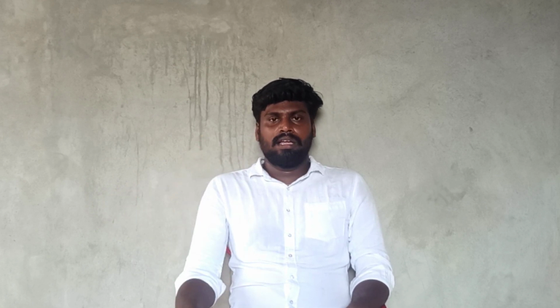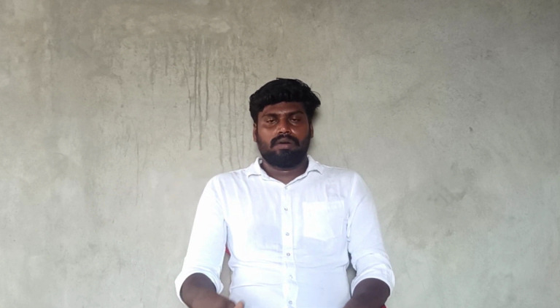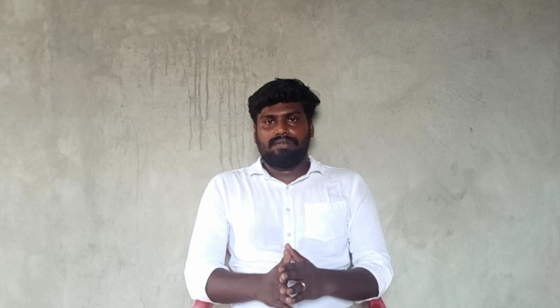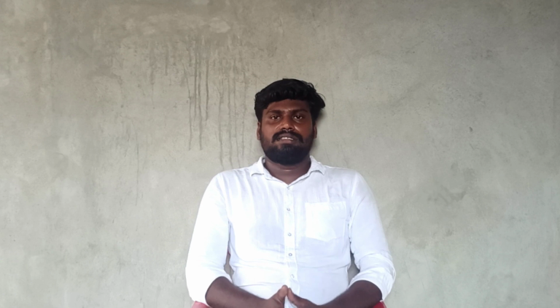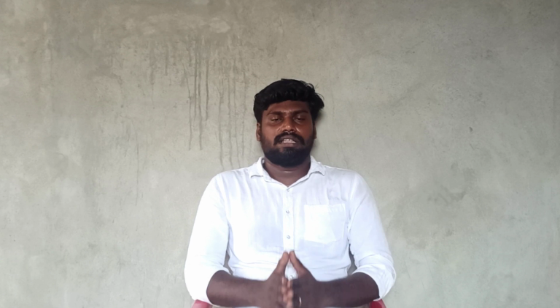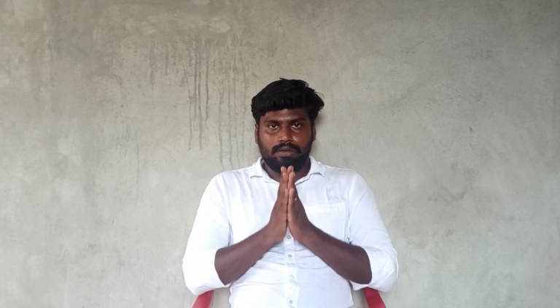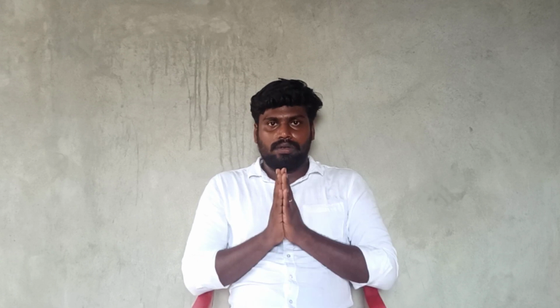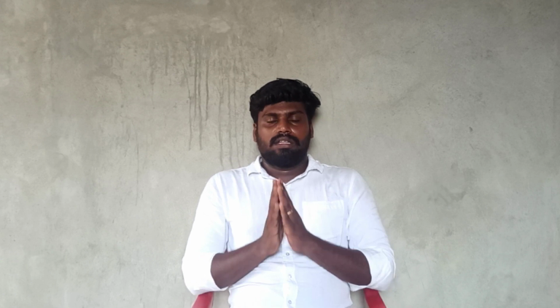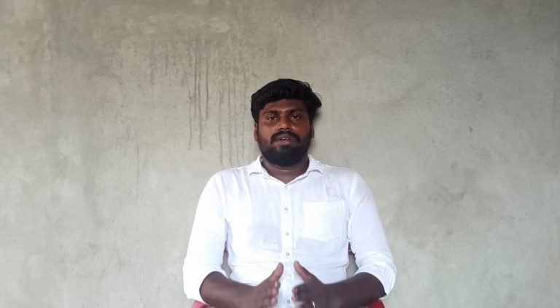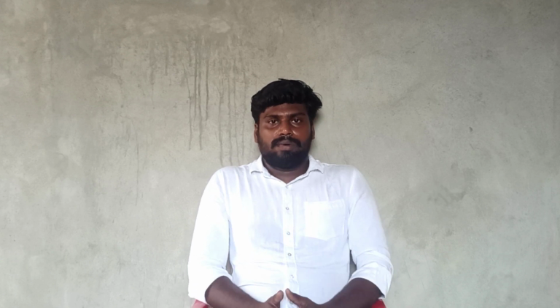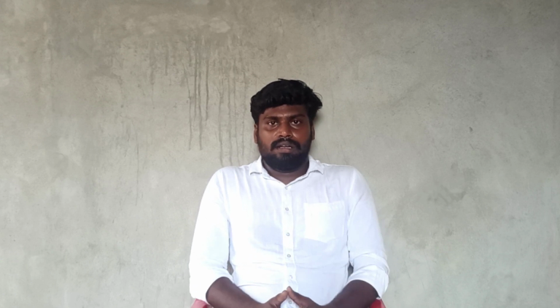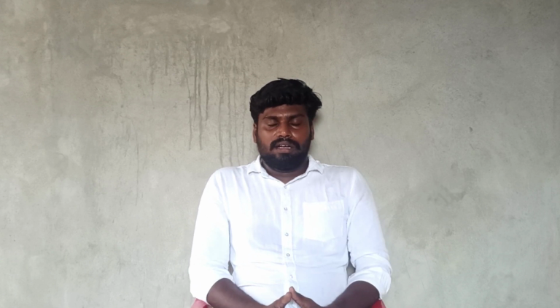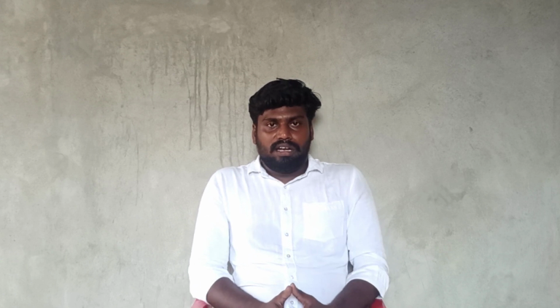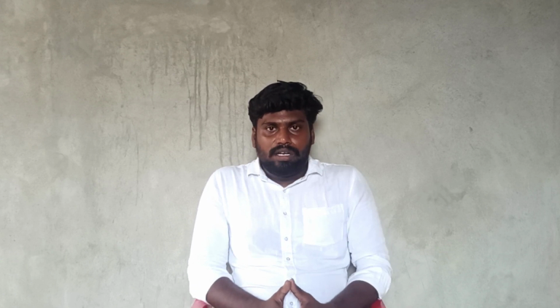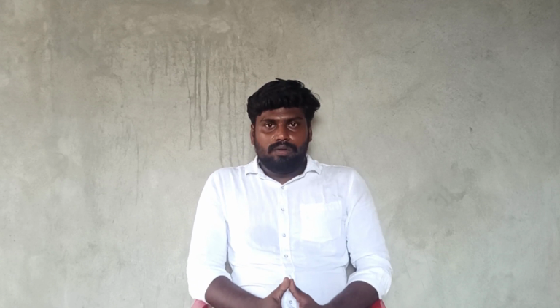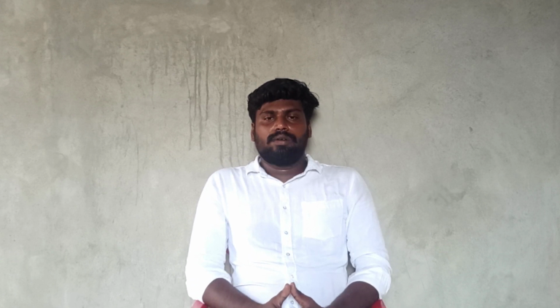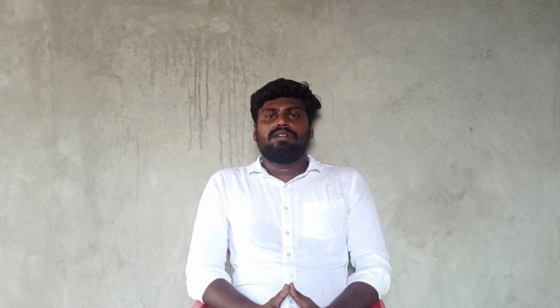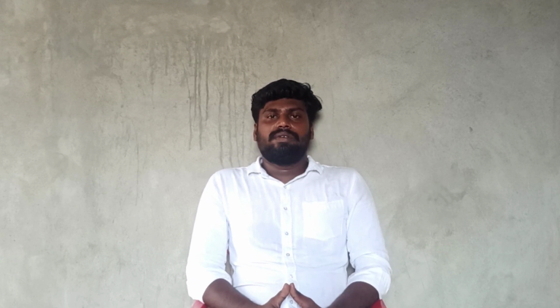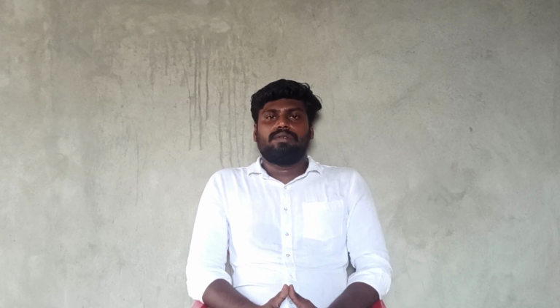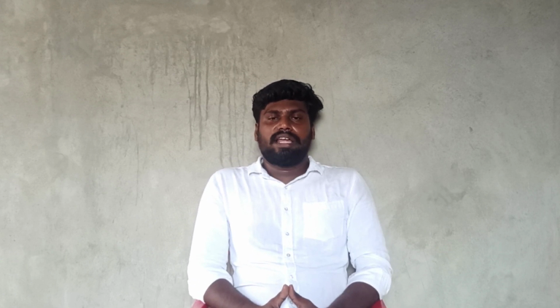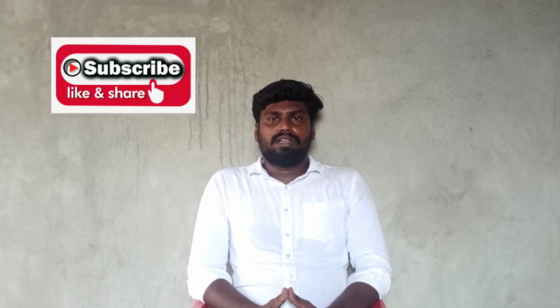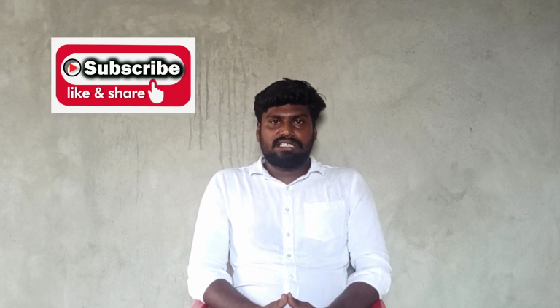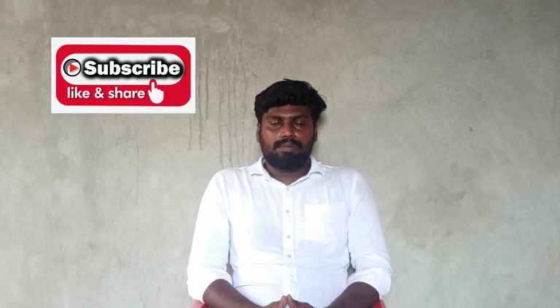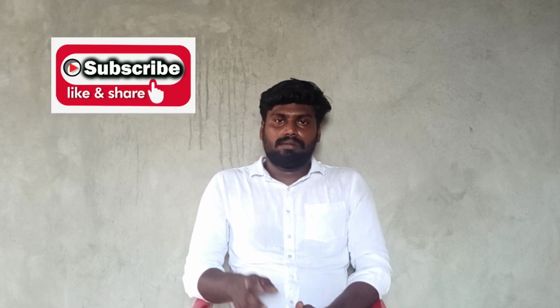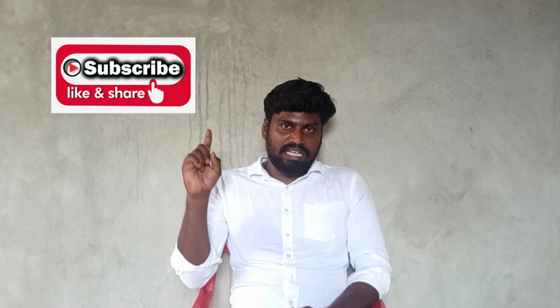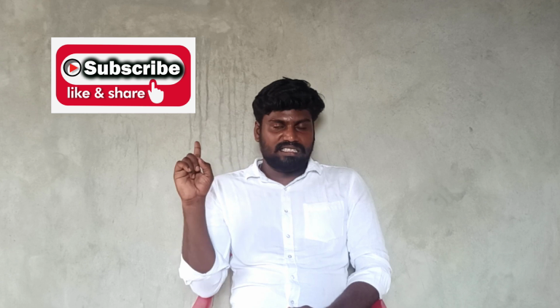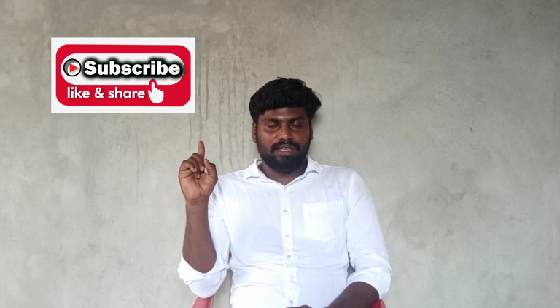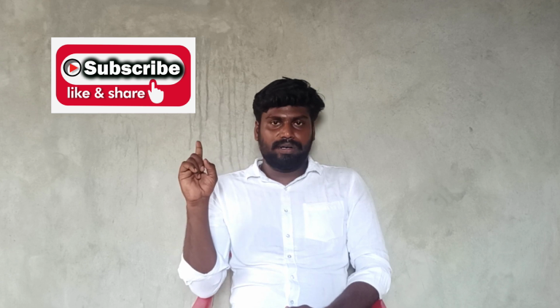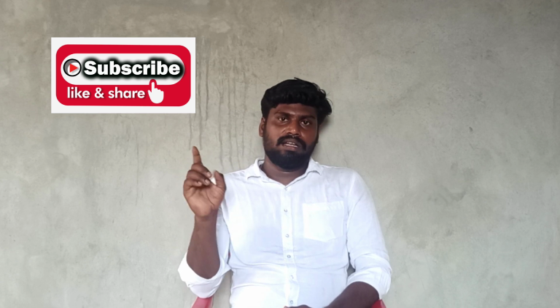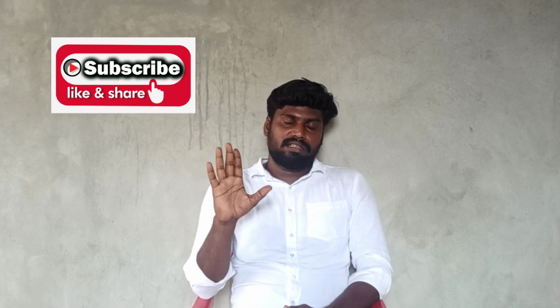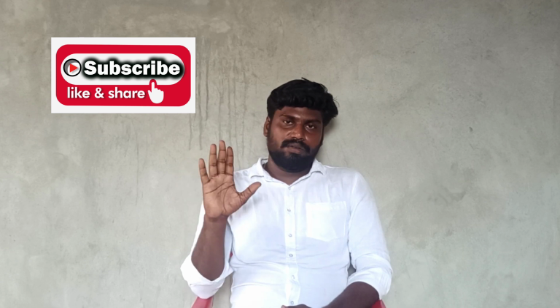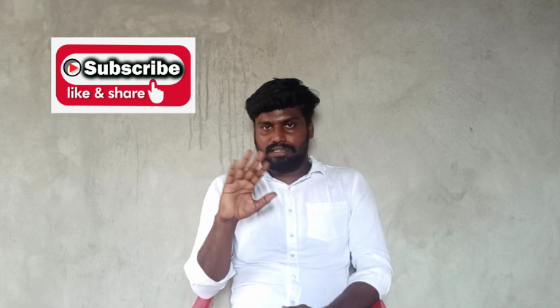Okay friends, thank you. In the video — like, share, subscribe. Thank you friends.